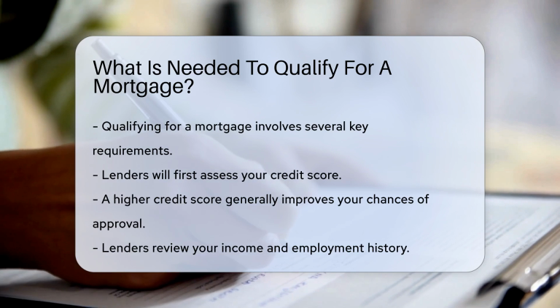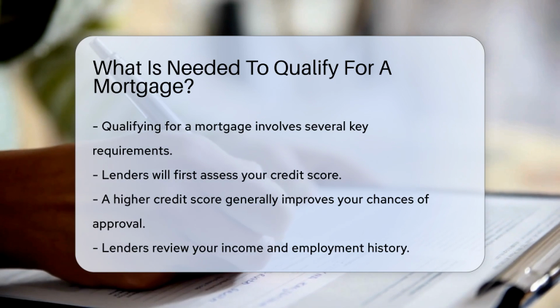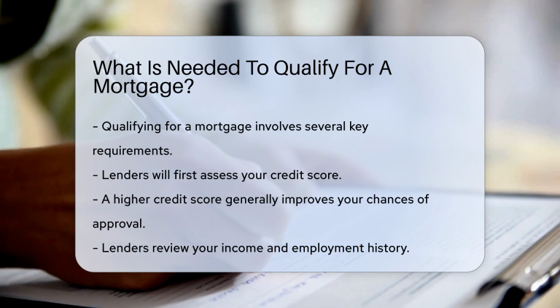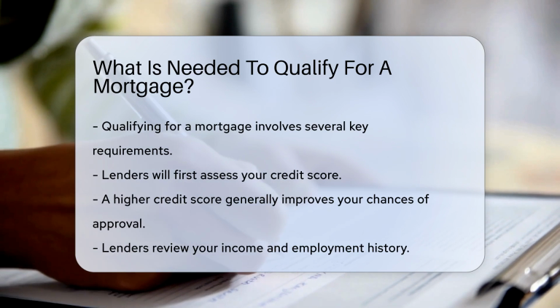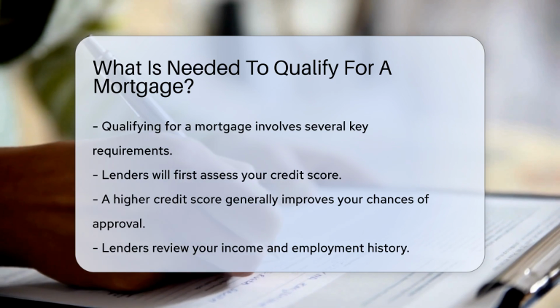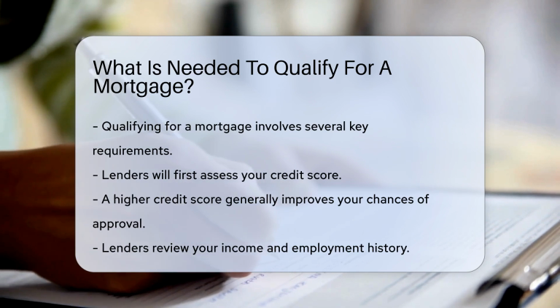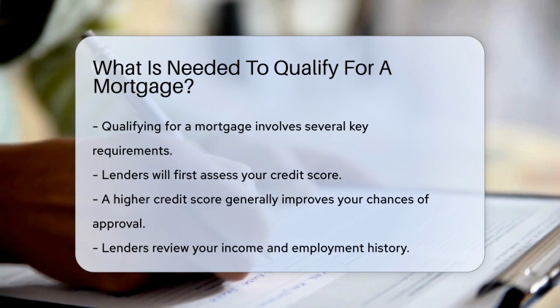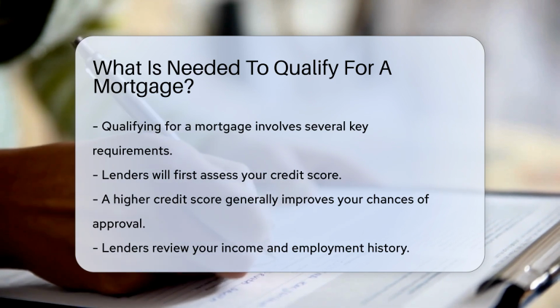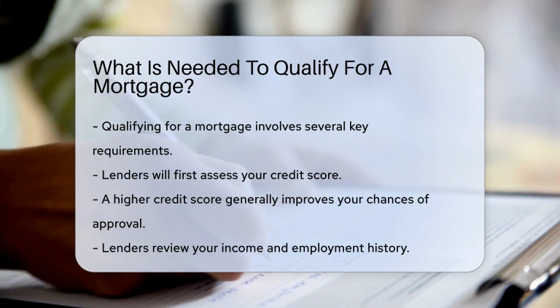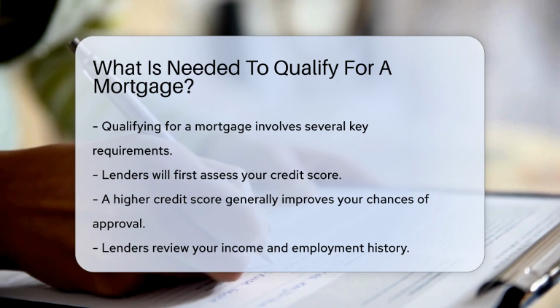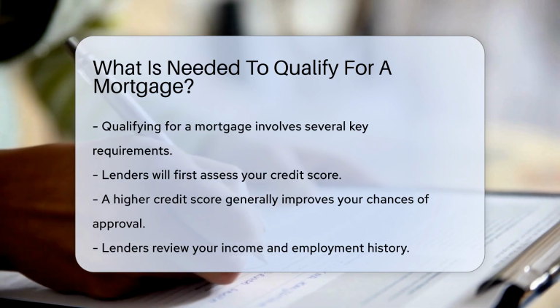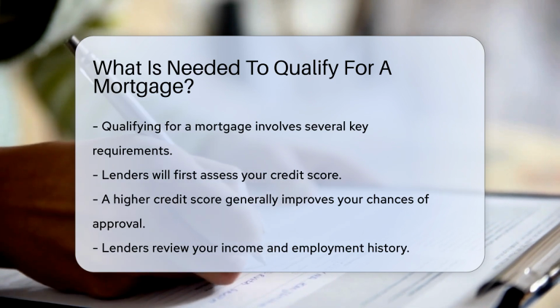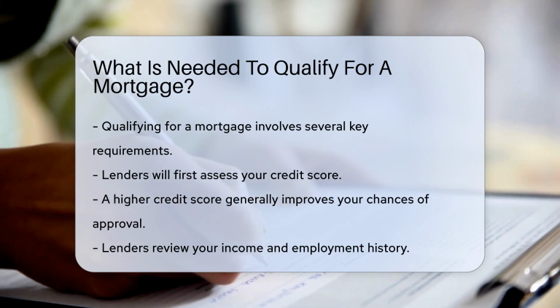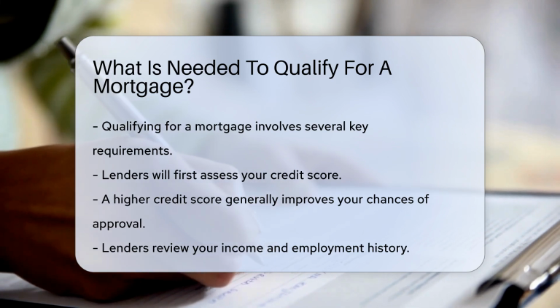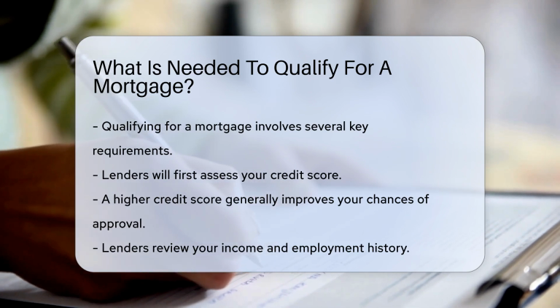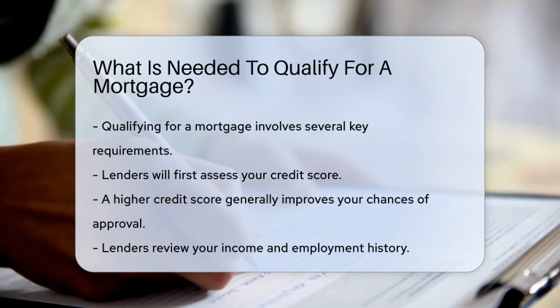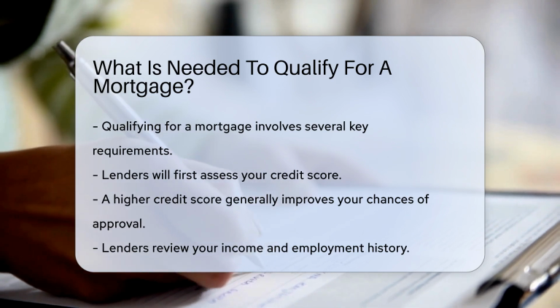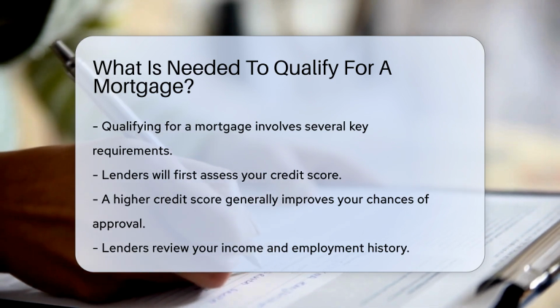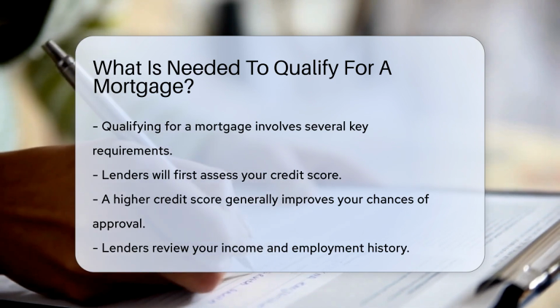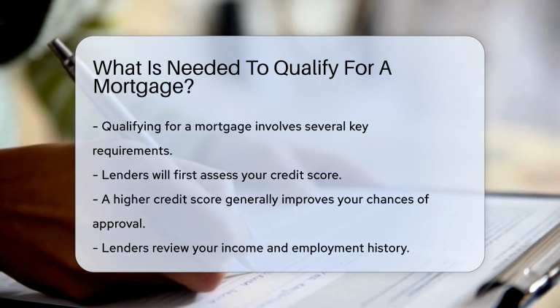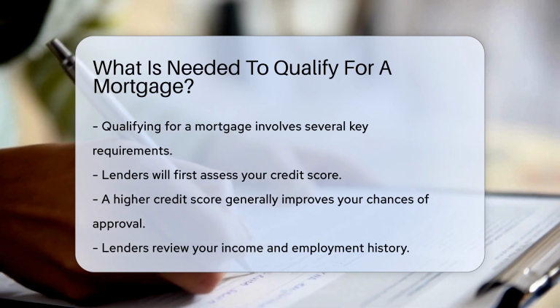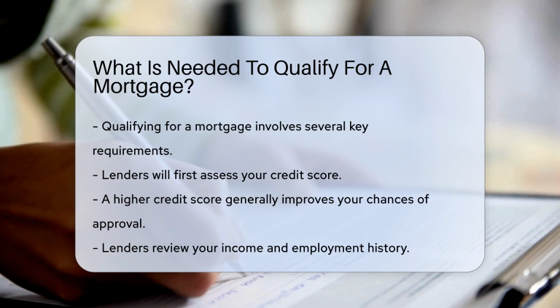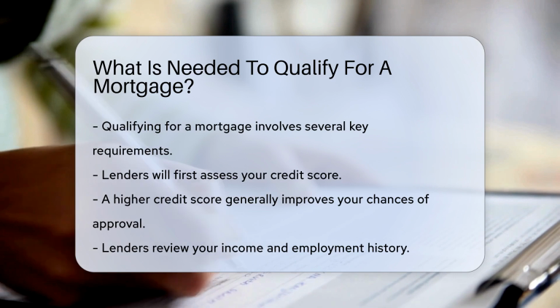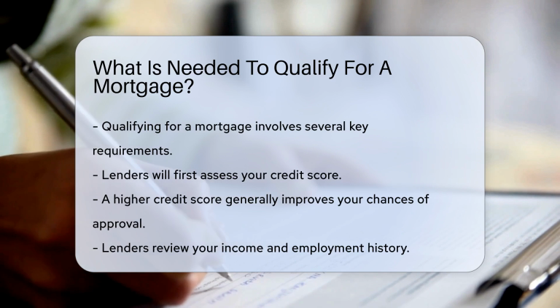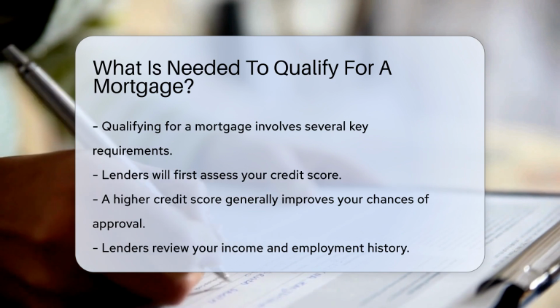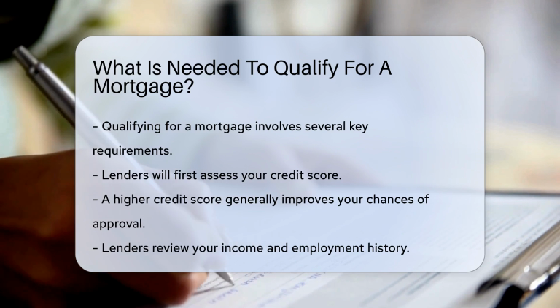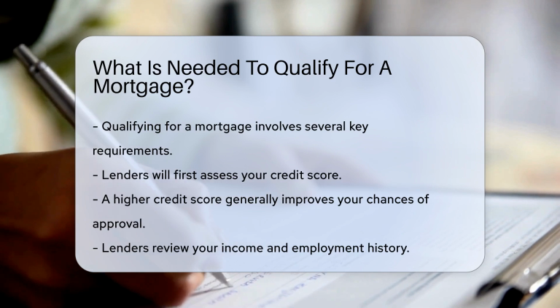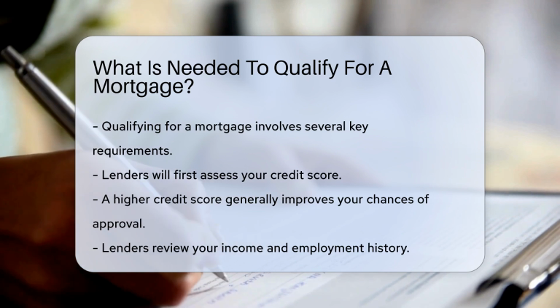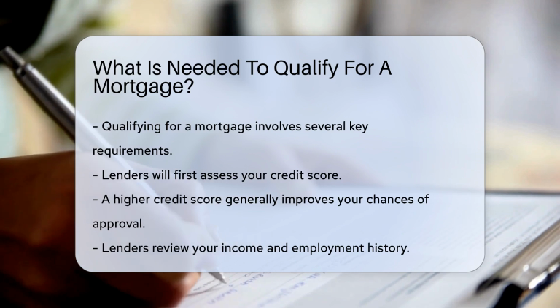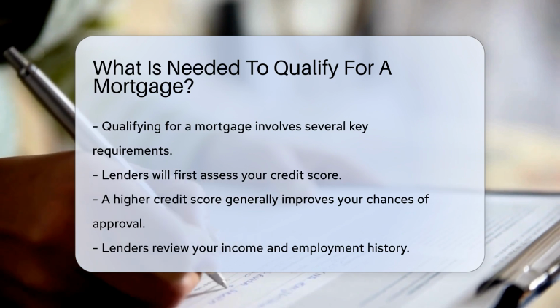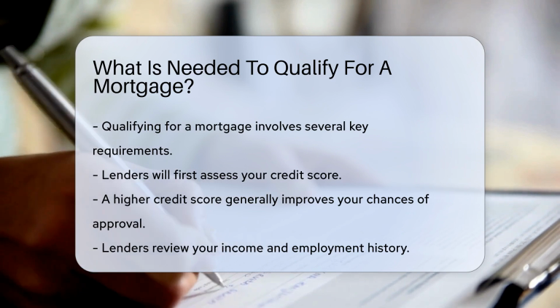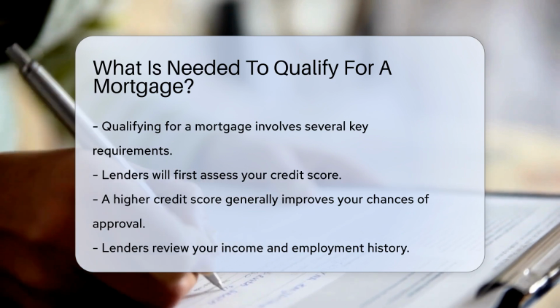They also review your income and employment history. Stable and sufficient income is crucial.